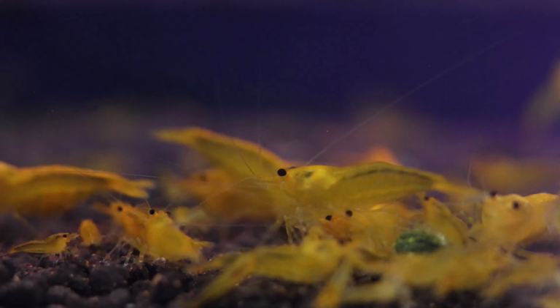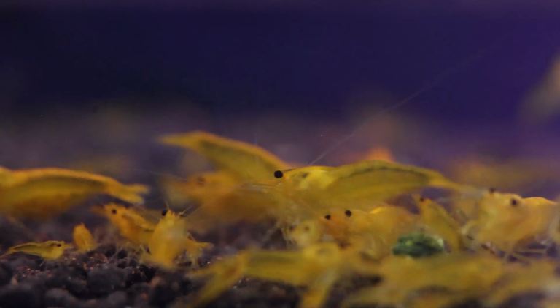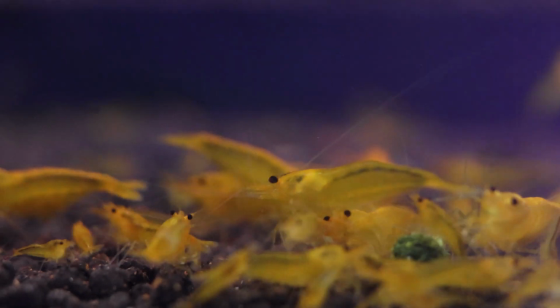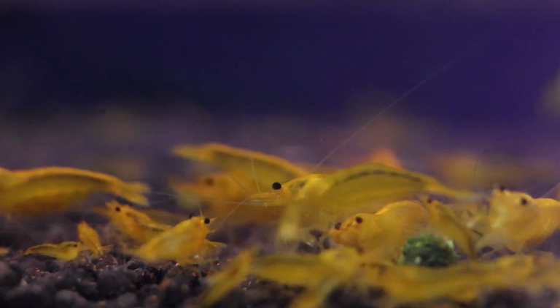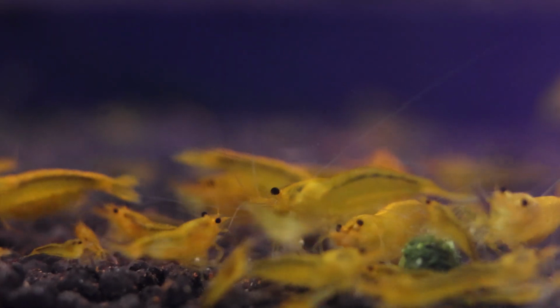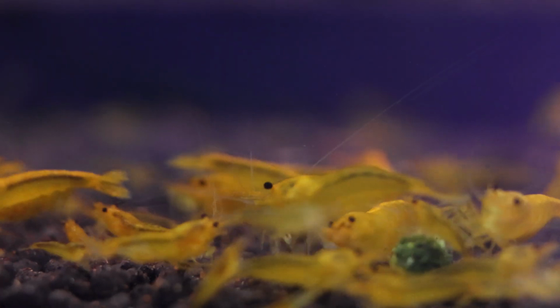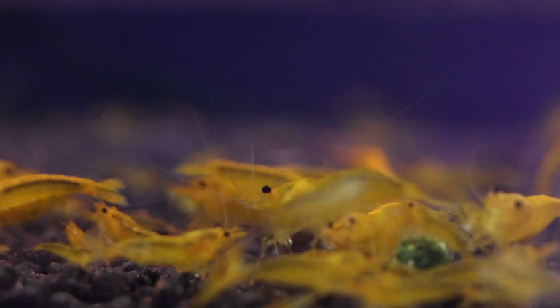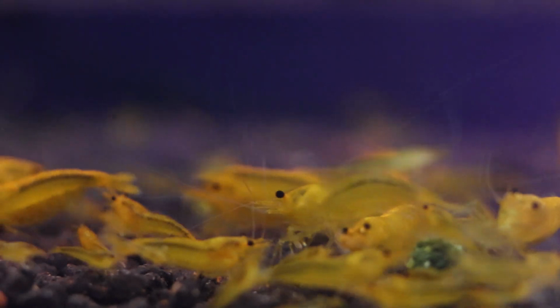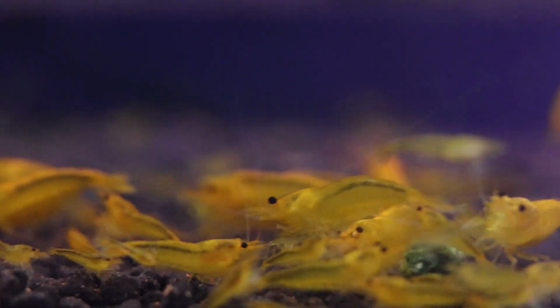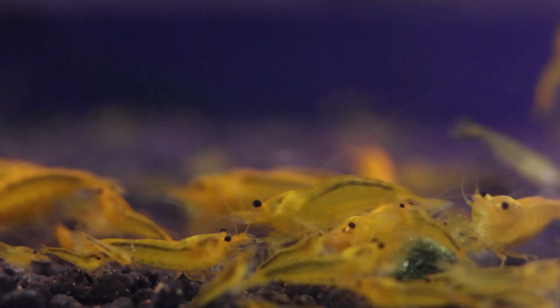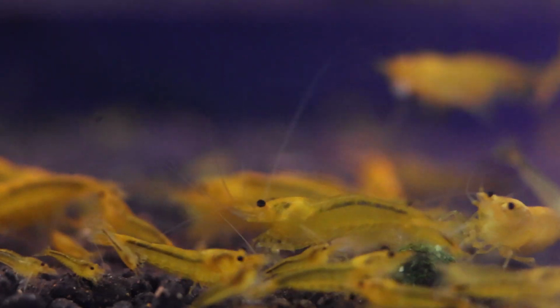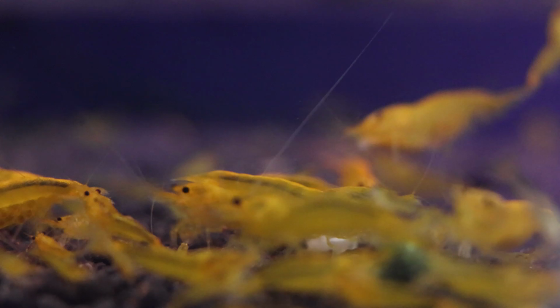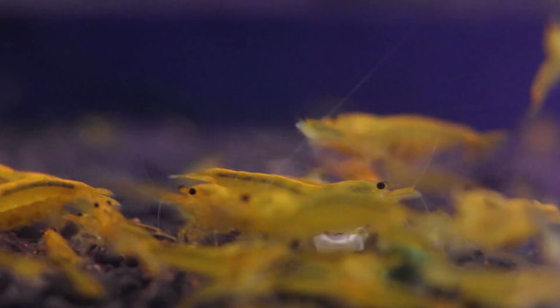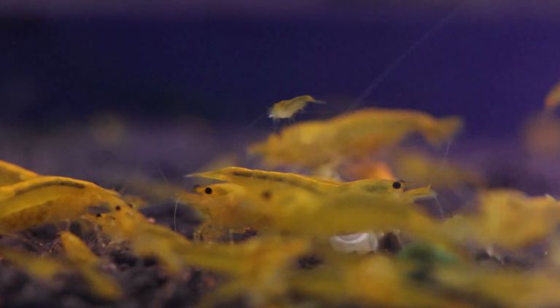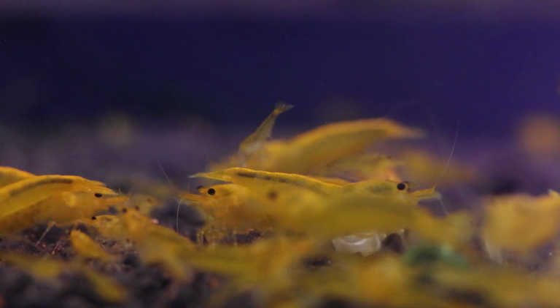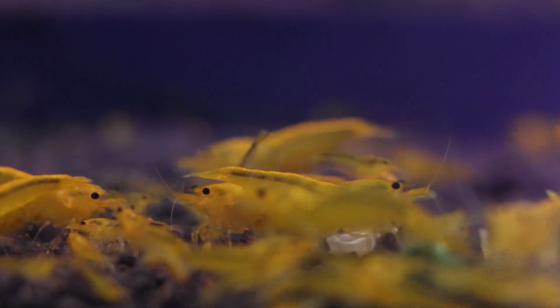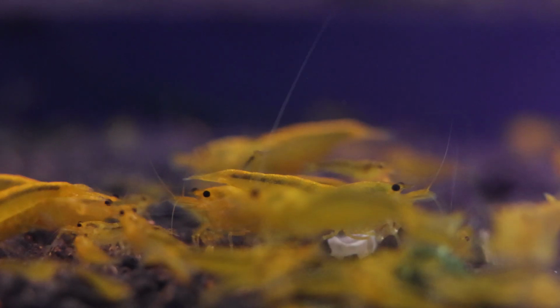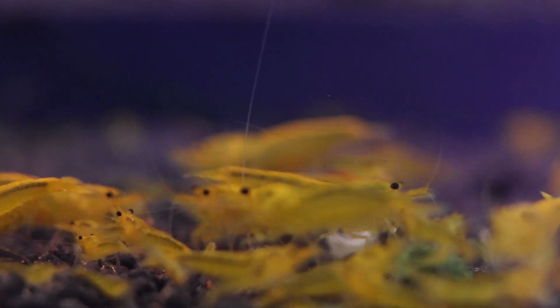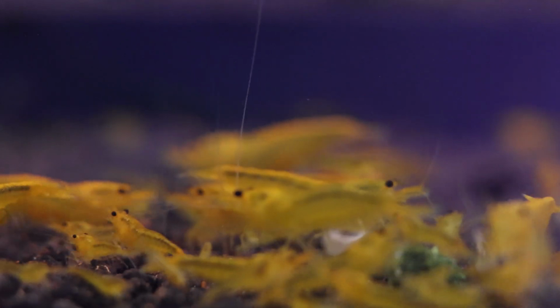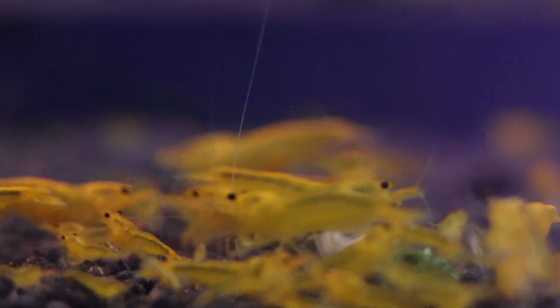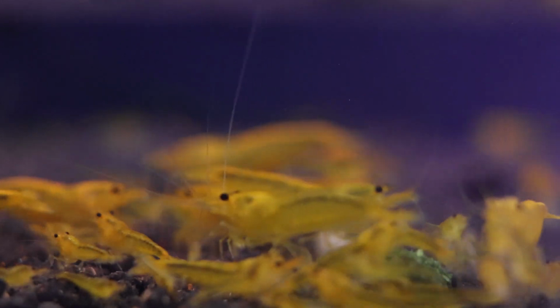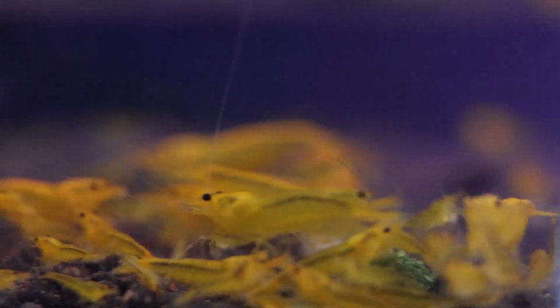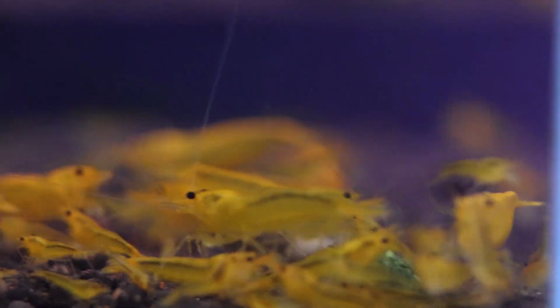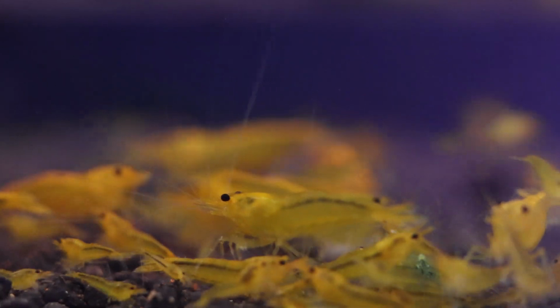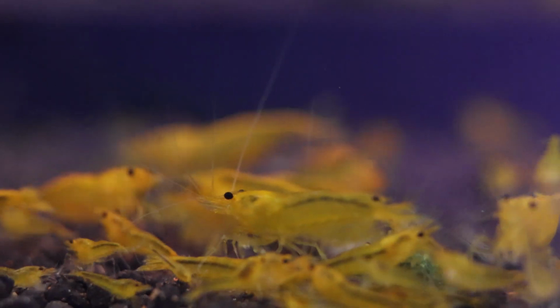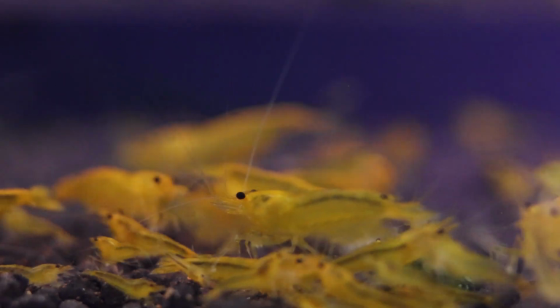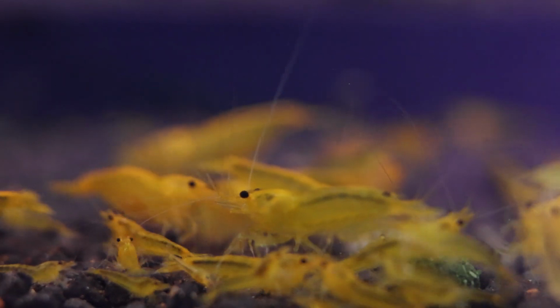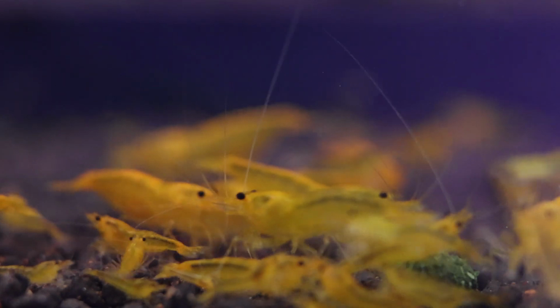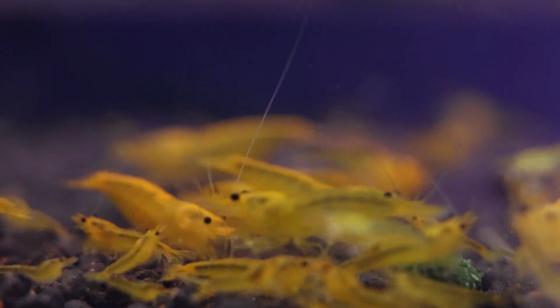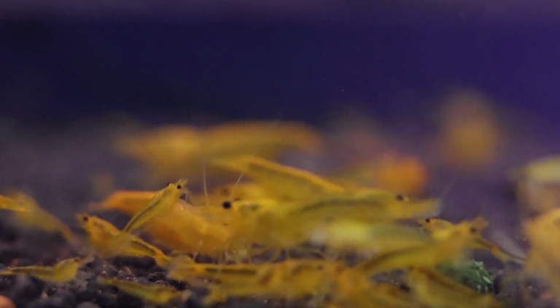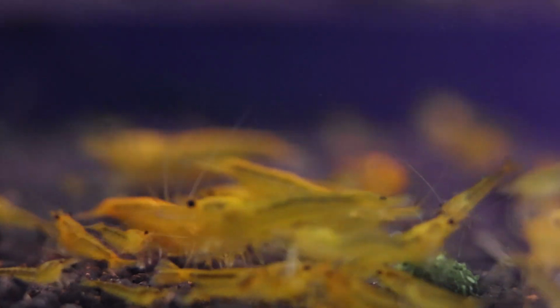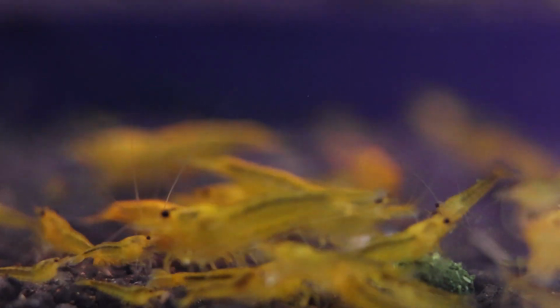Higher-end caradina shrimp, such as the bole and galaxy fishbone, are more sensitive to pH parameters than the crystal or bee shrimp.